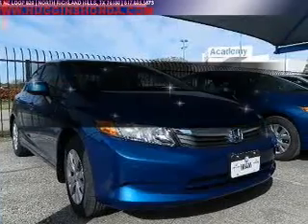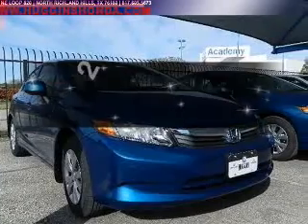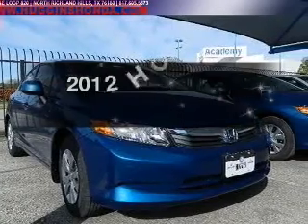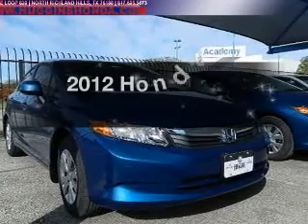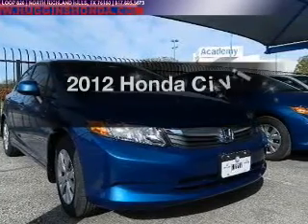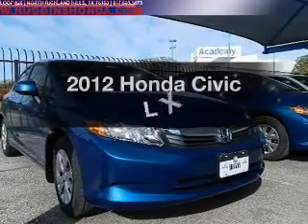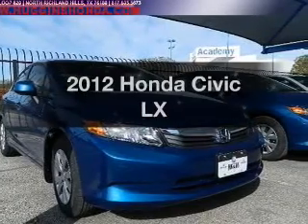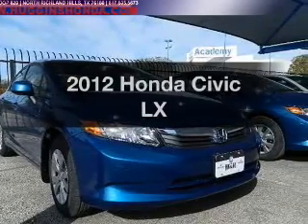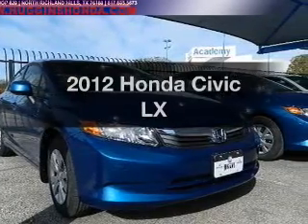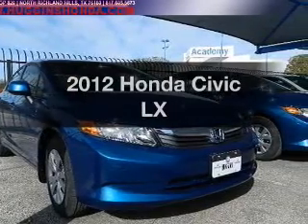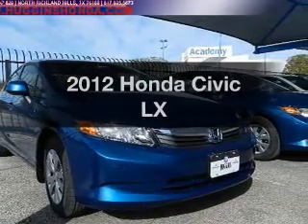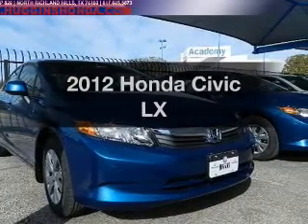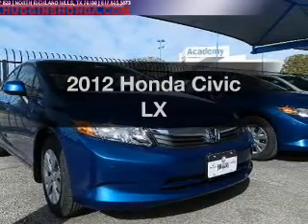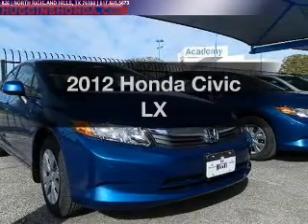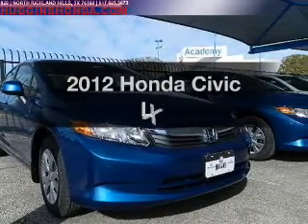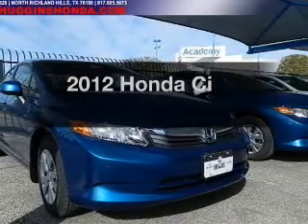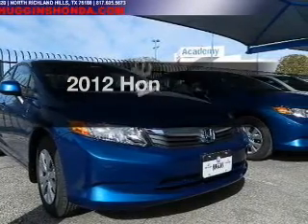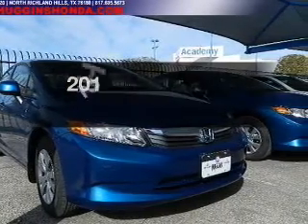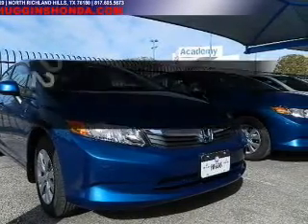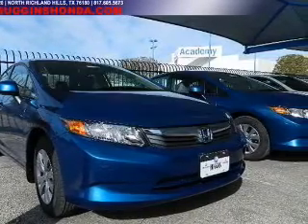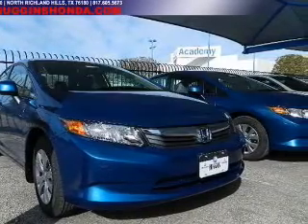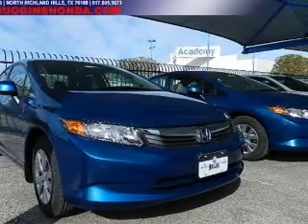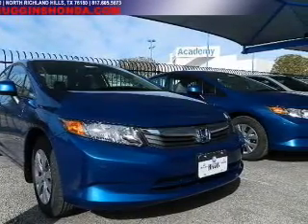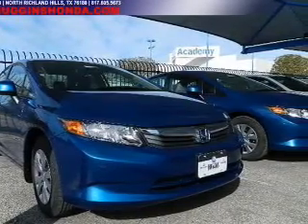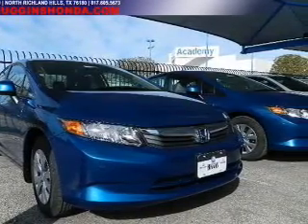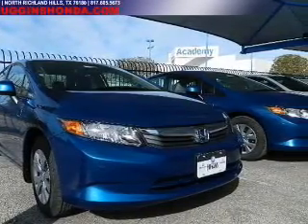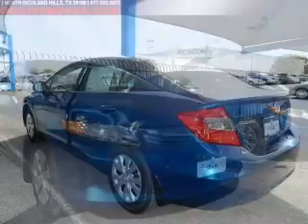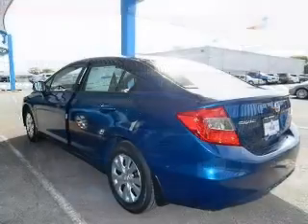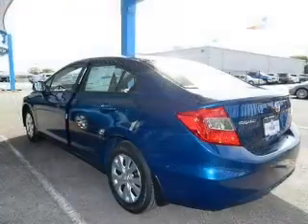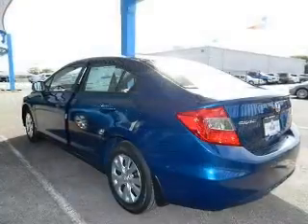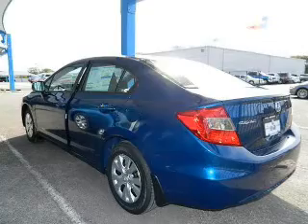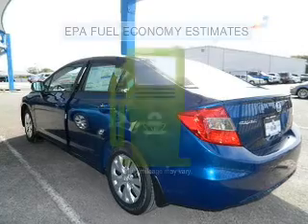Get noticed in this 2012 Honda Civic. This is the set of wheels you've been looking for.